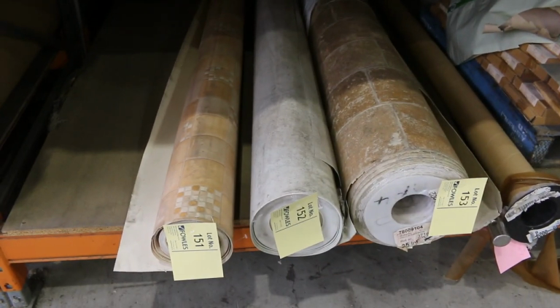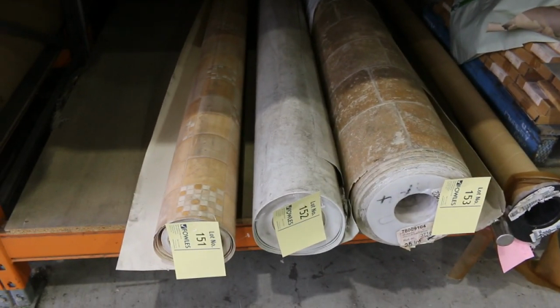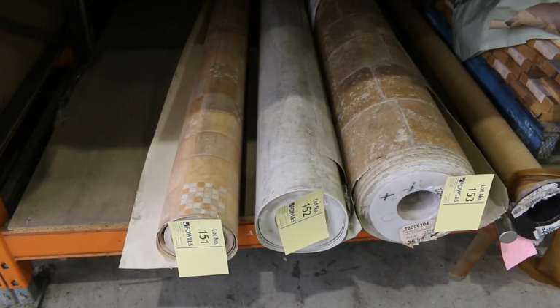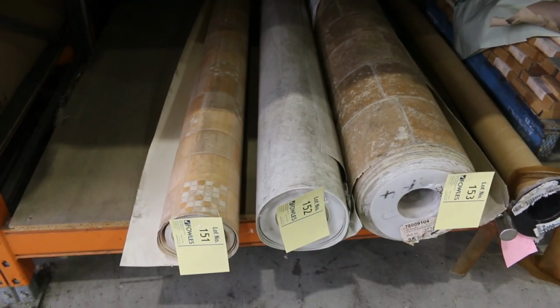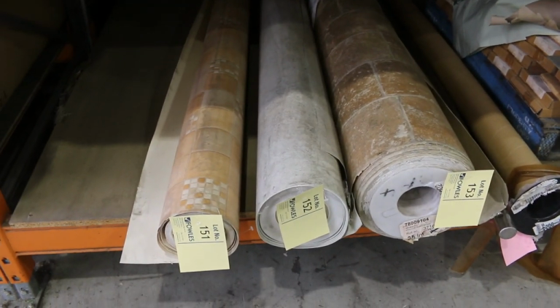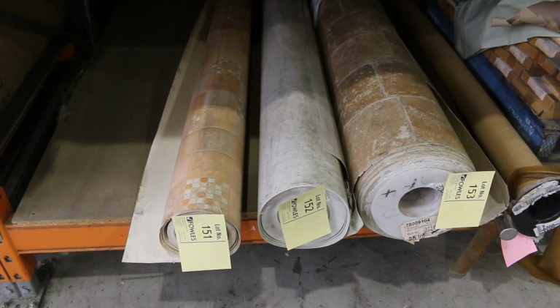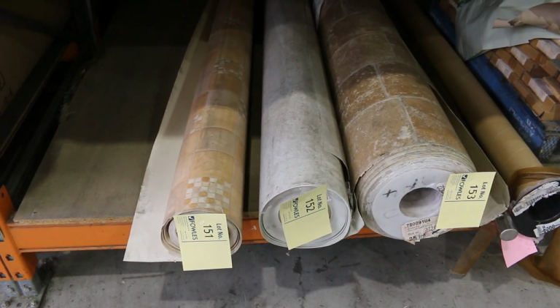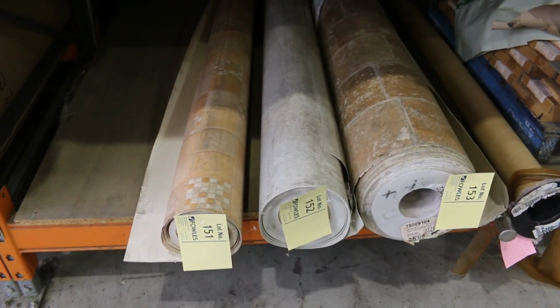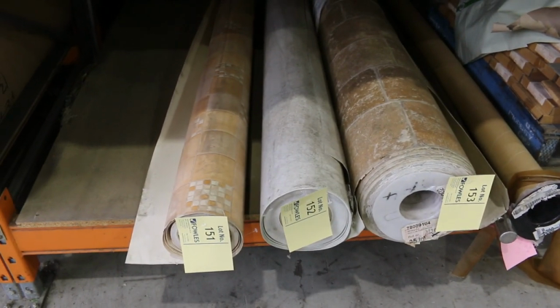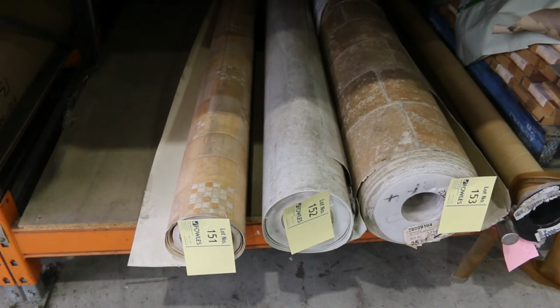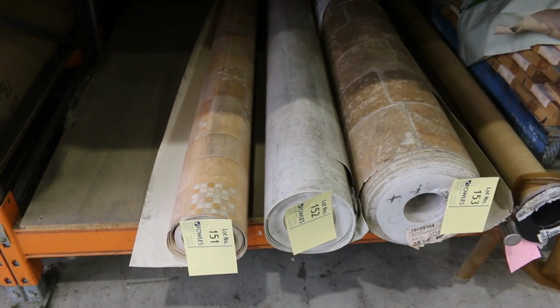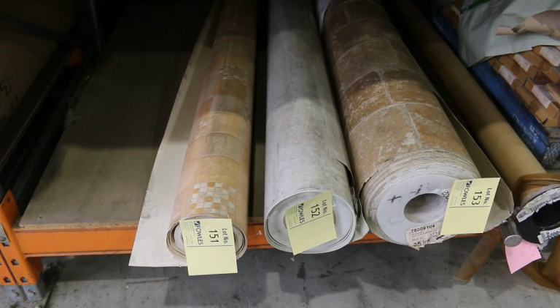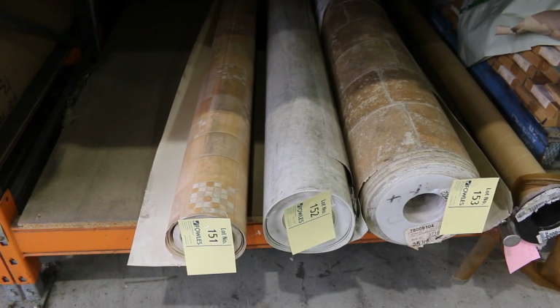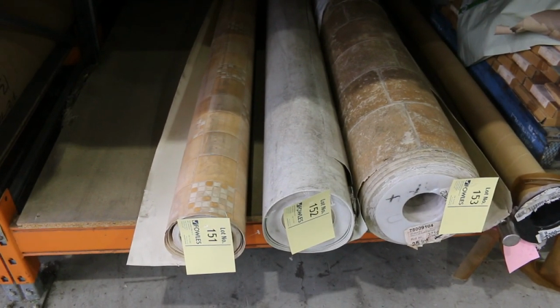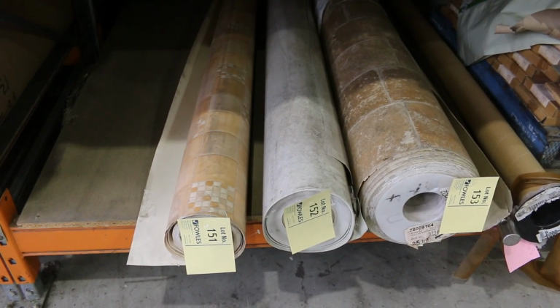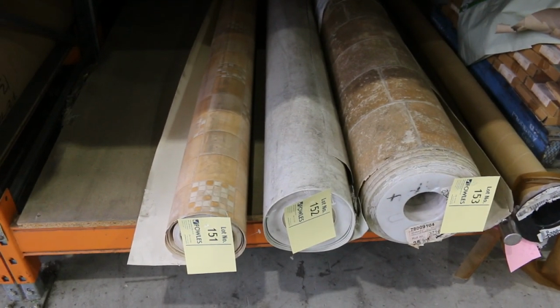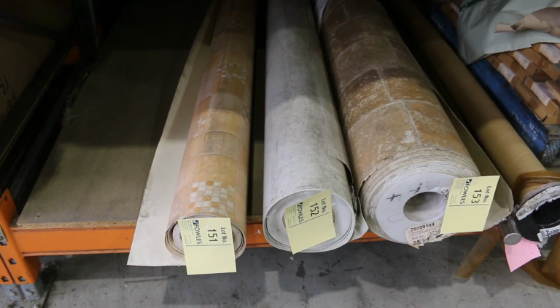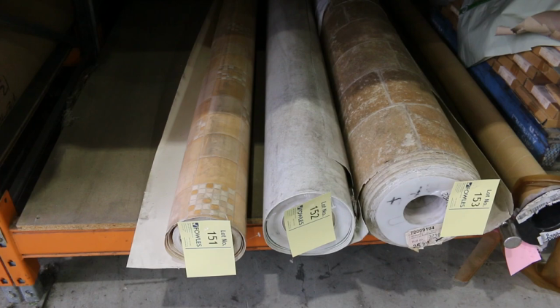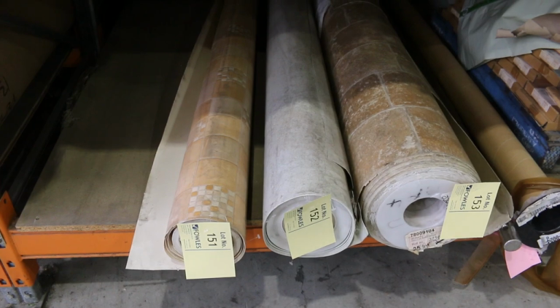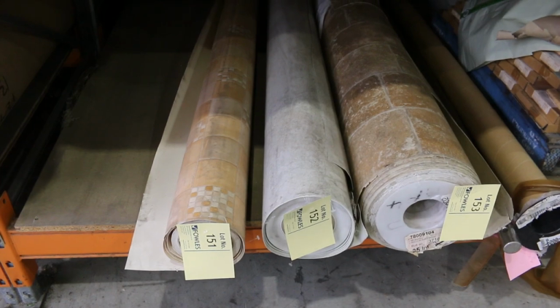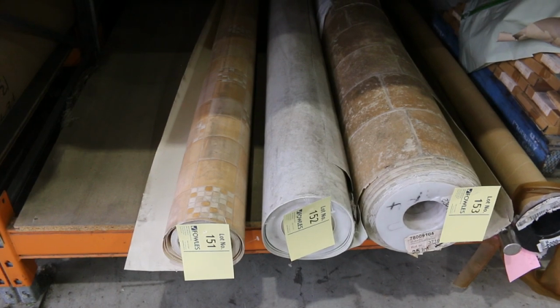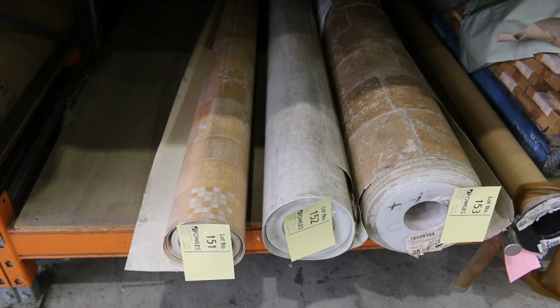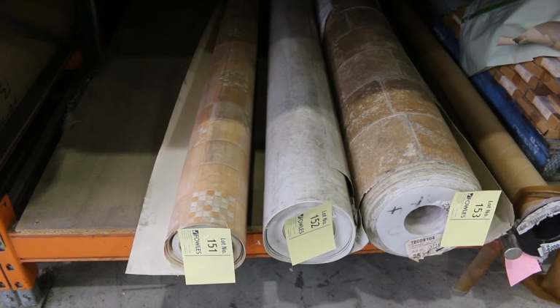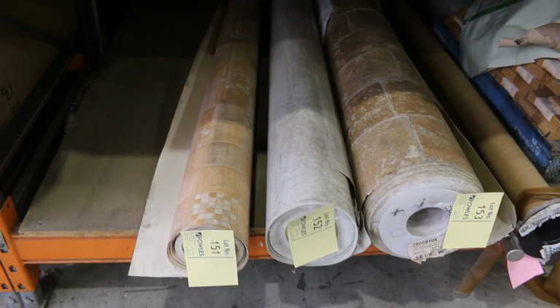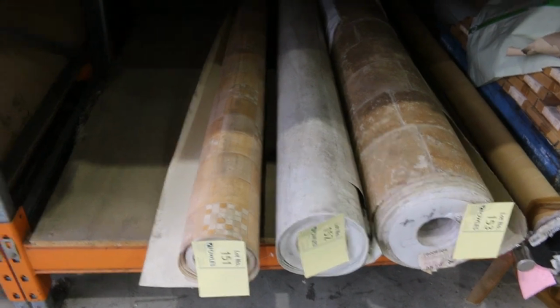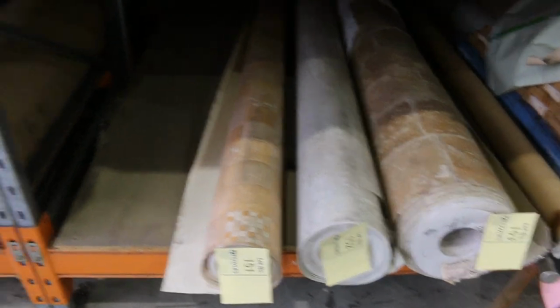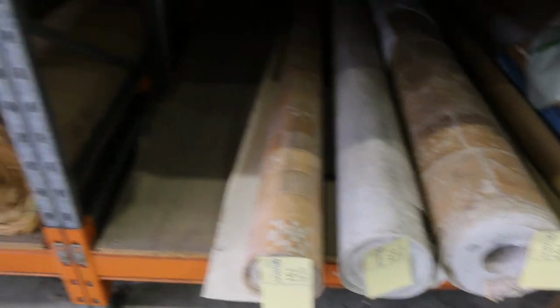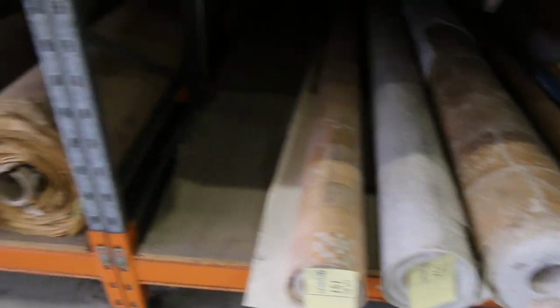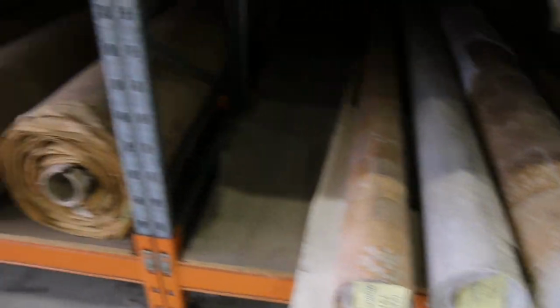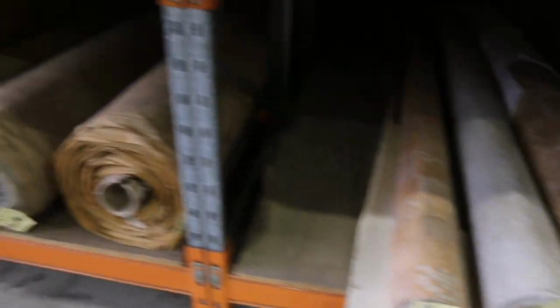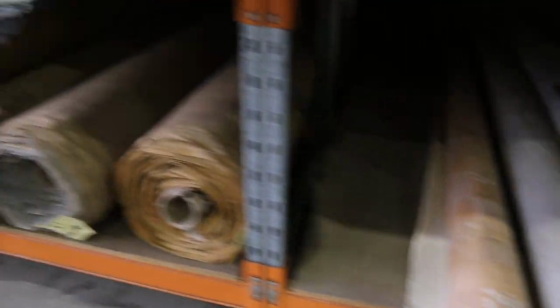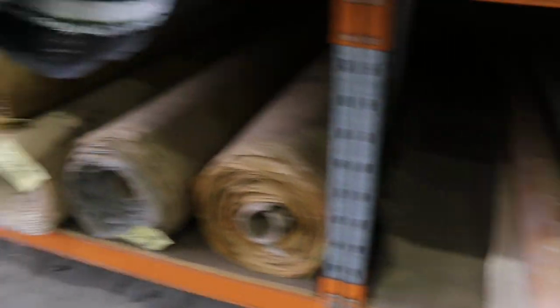There are some rolls of vinyl there — last three rolls, four metres wide. I've been told to clear them out from $10 a metre. Absolute bargain there.